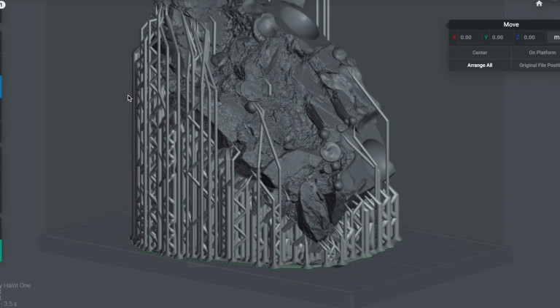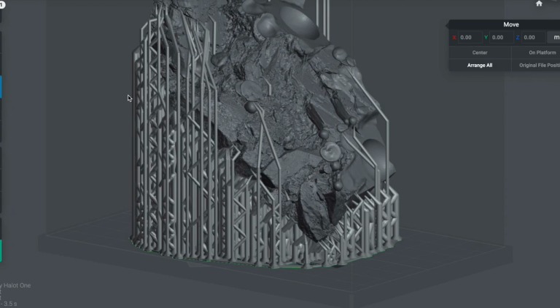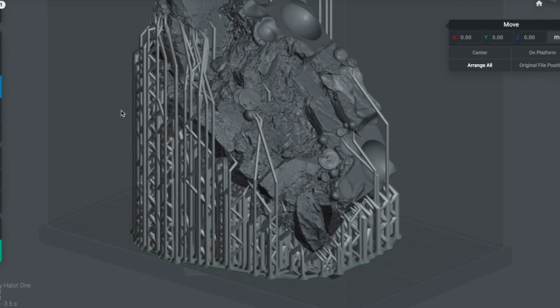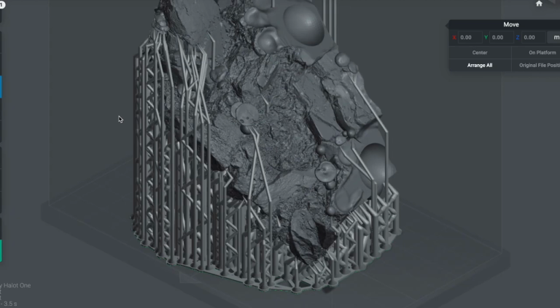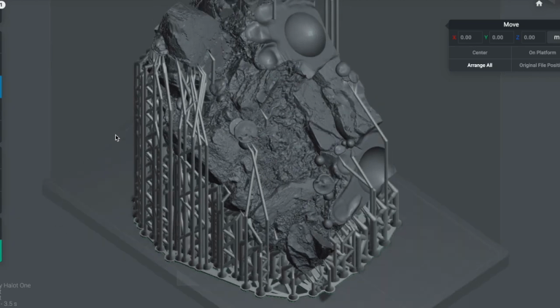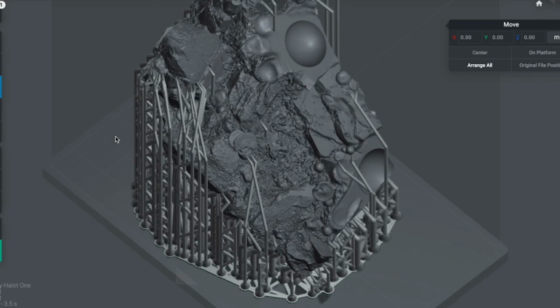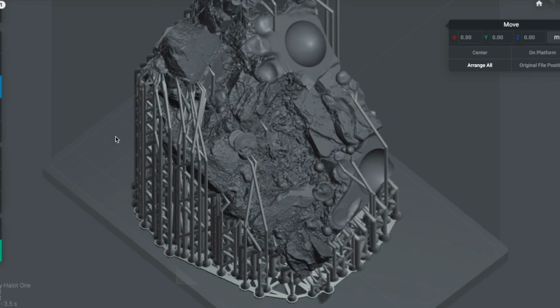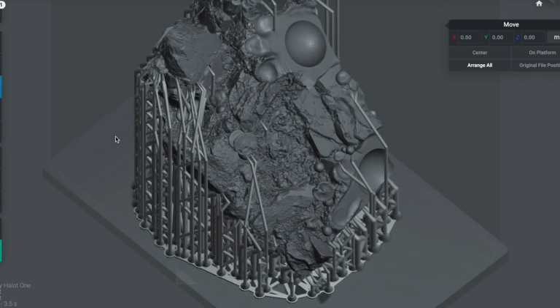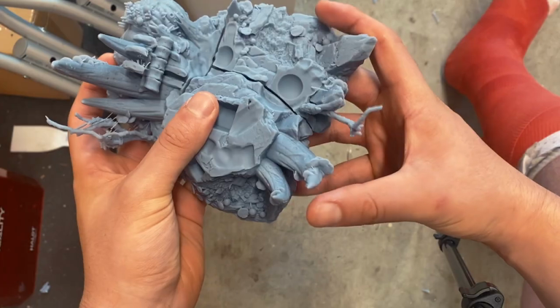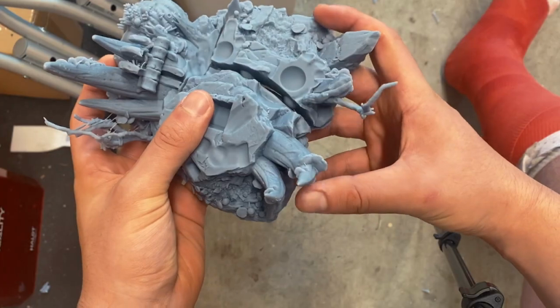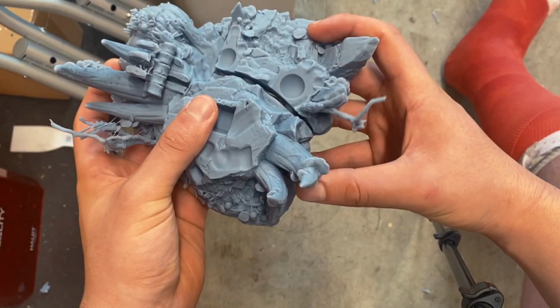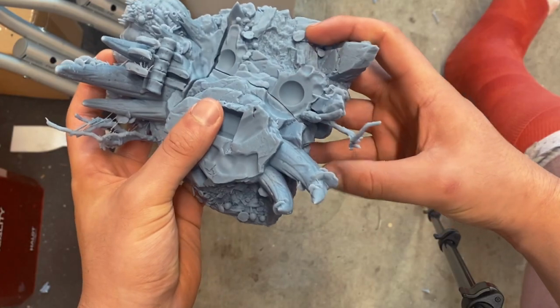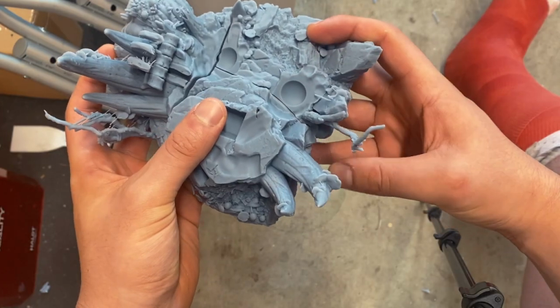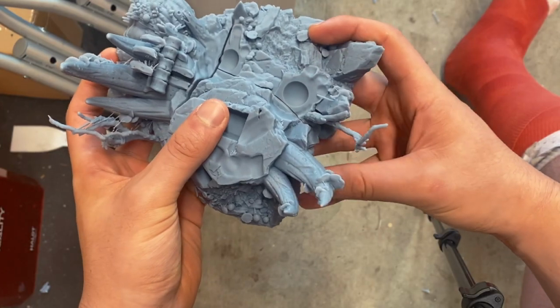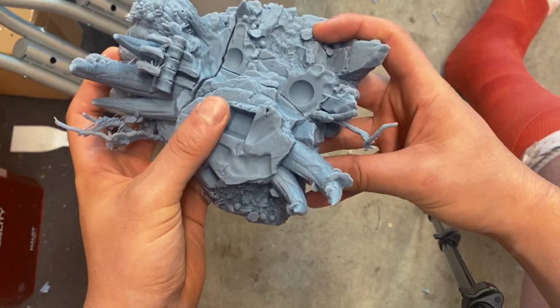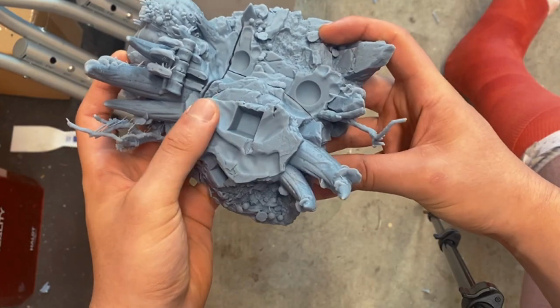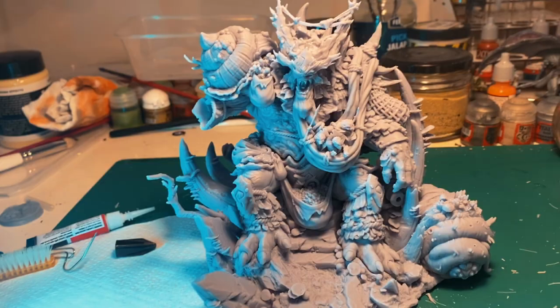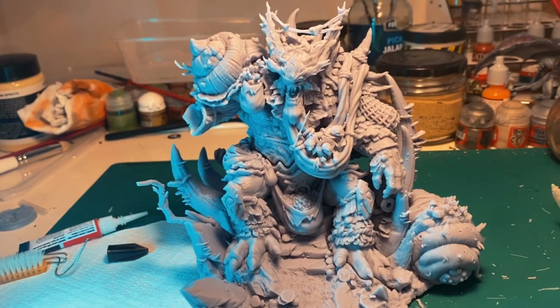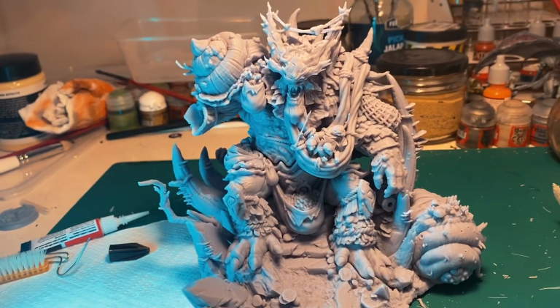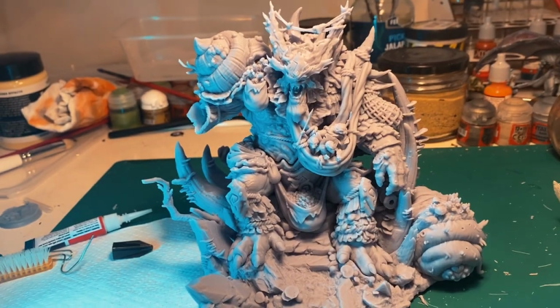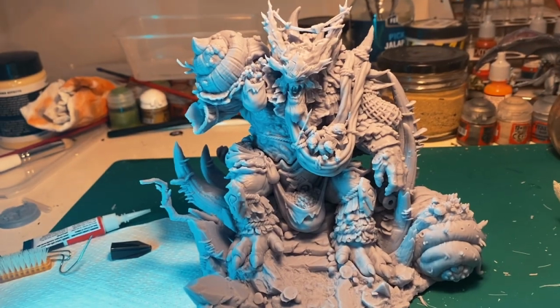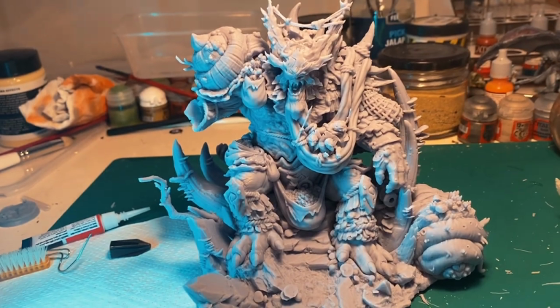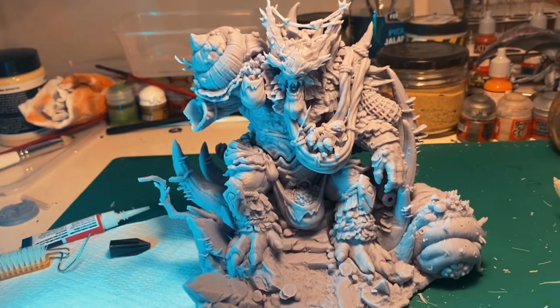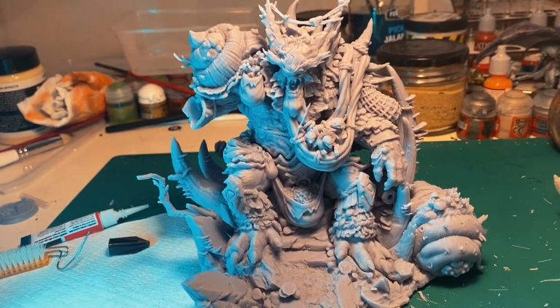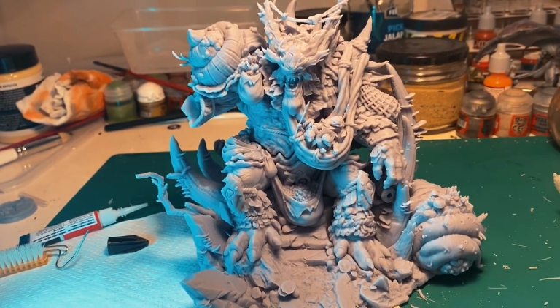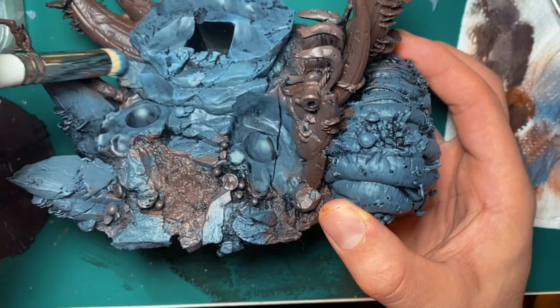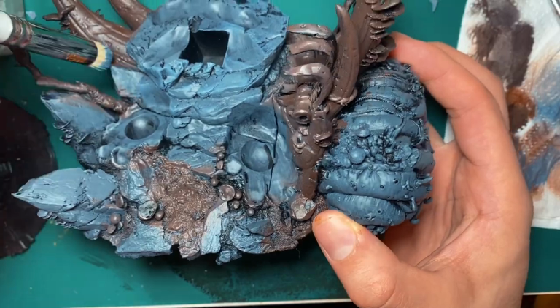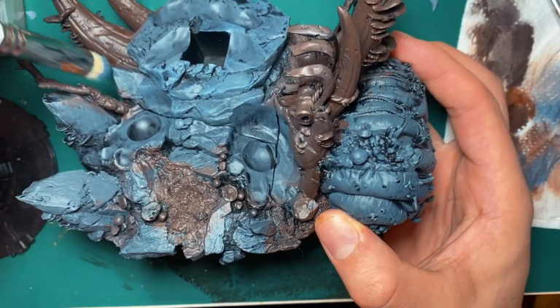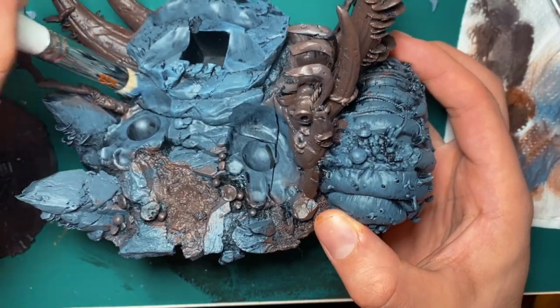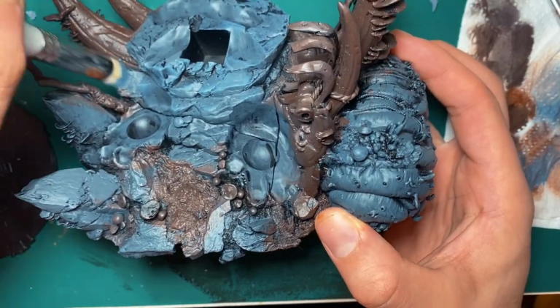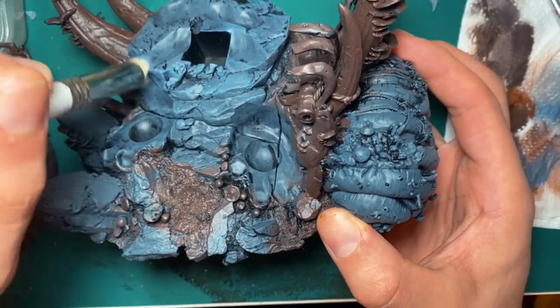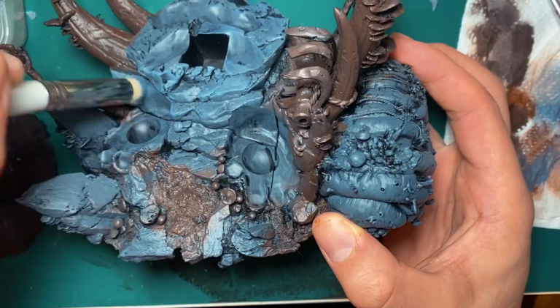In this video, we're going to be embarking on printing the largest model I've ever printed.